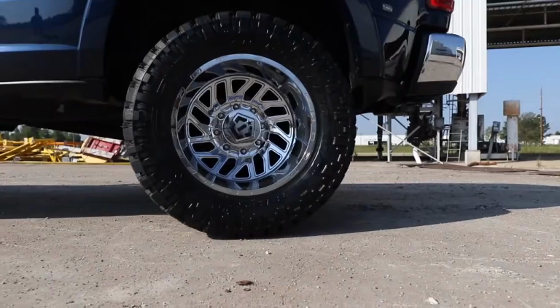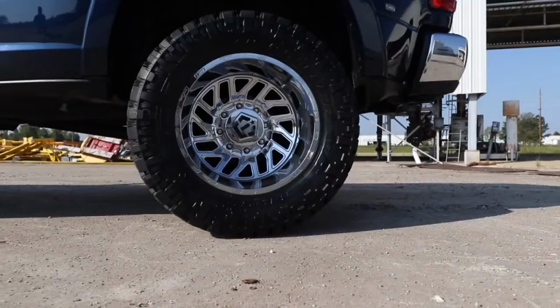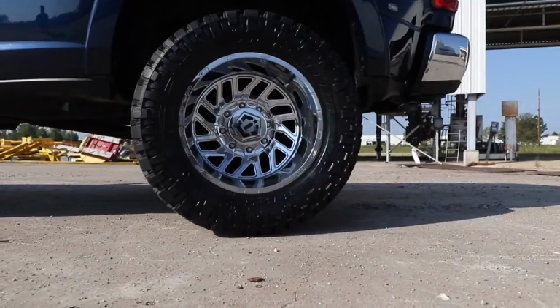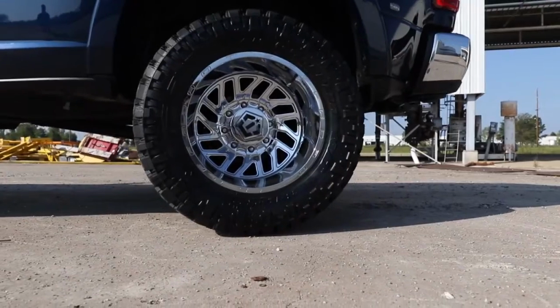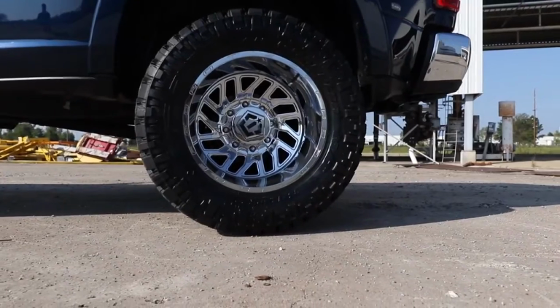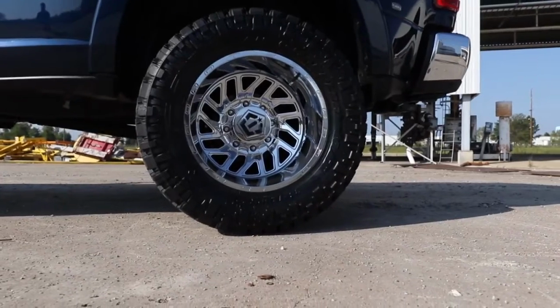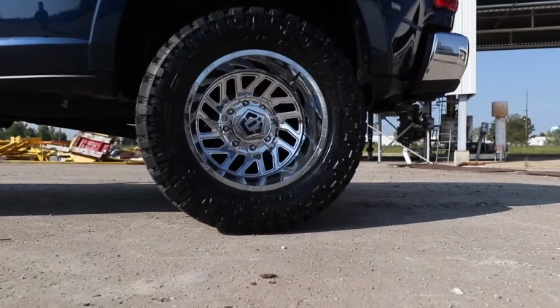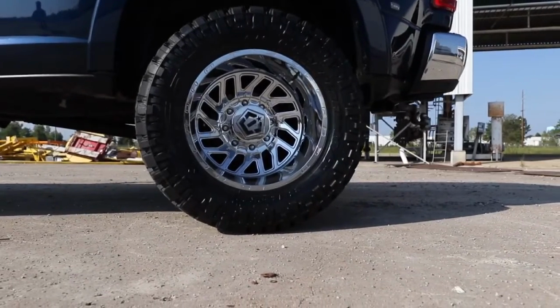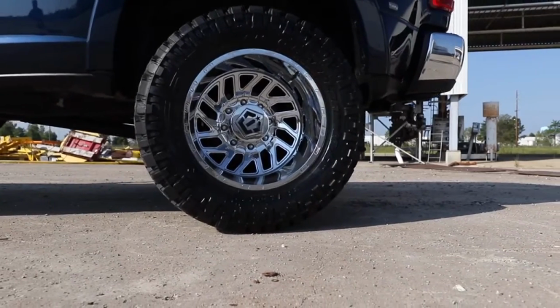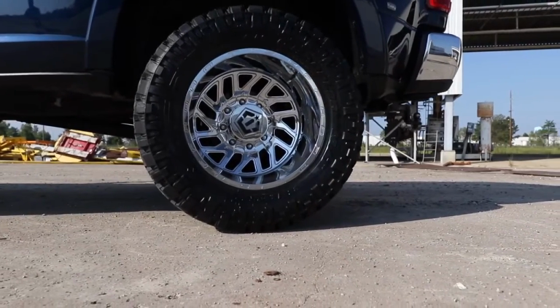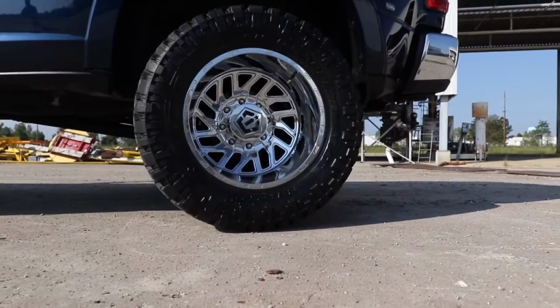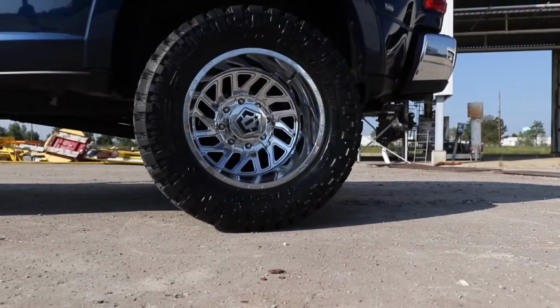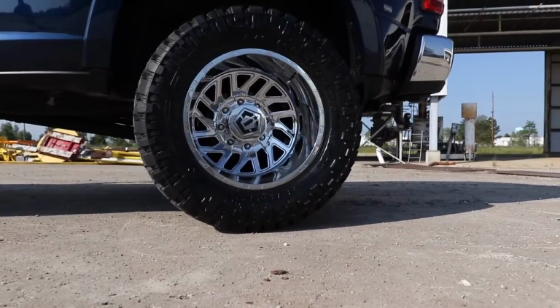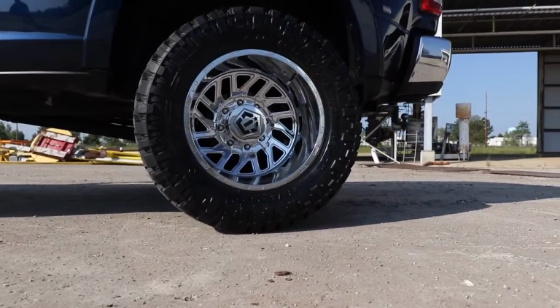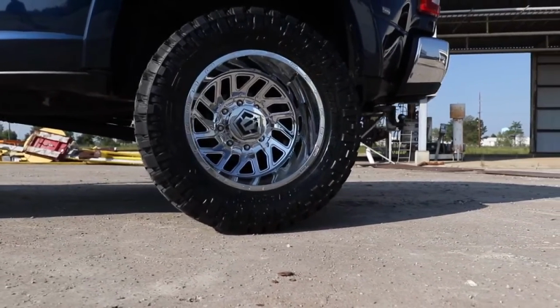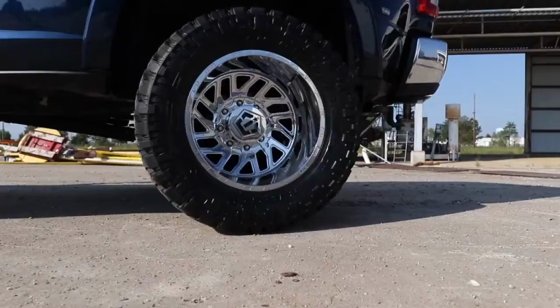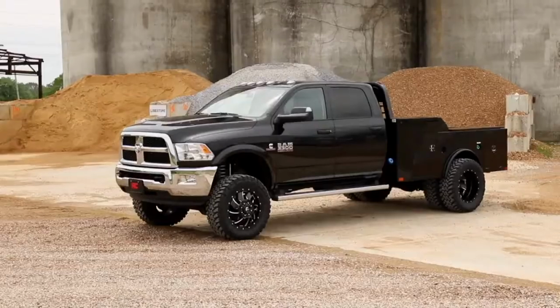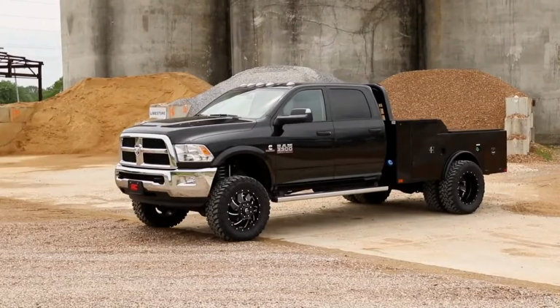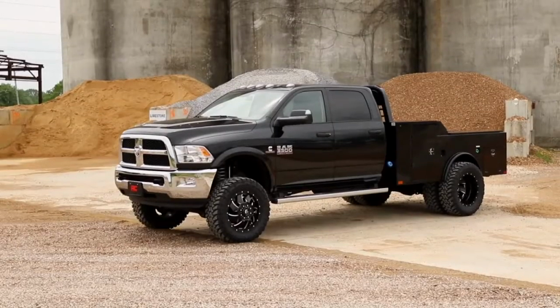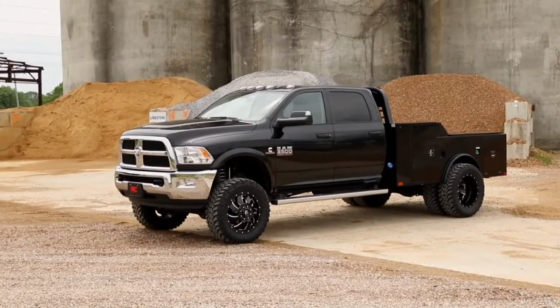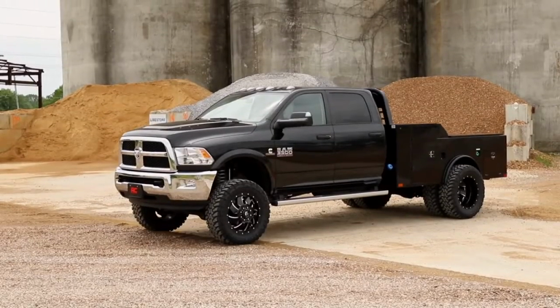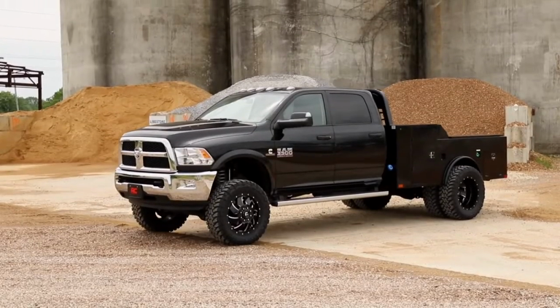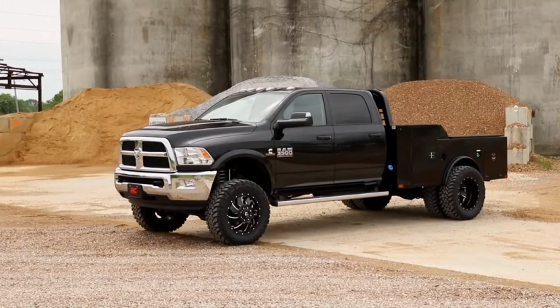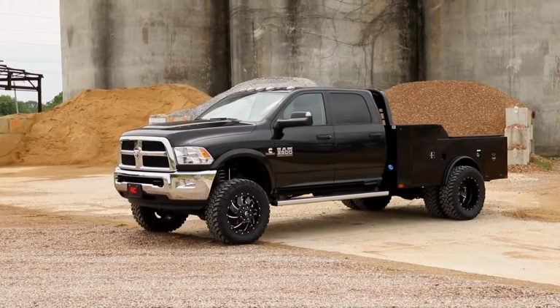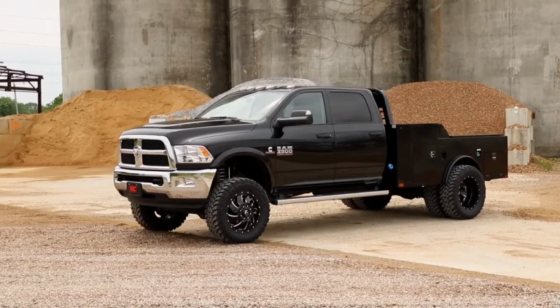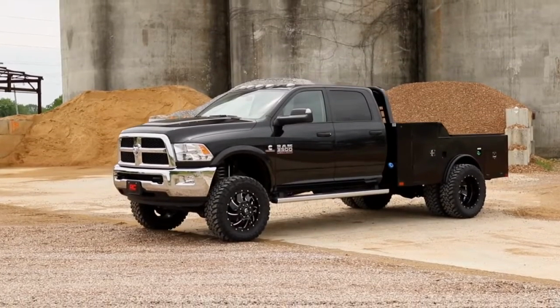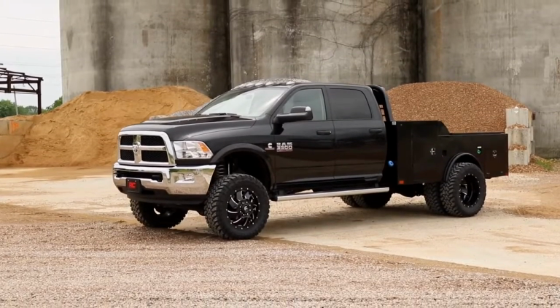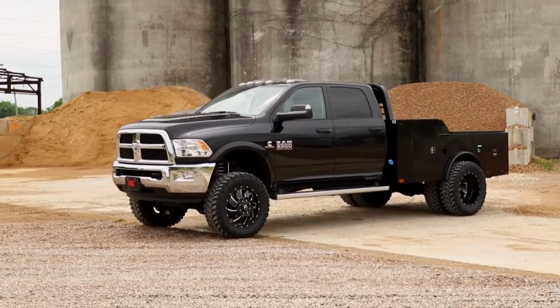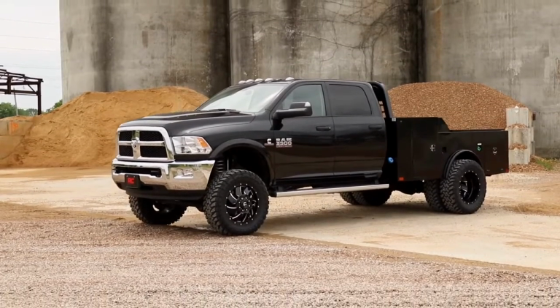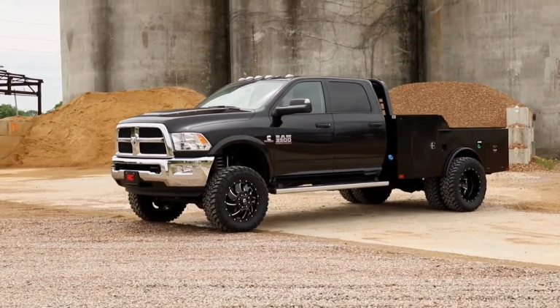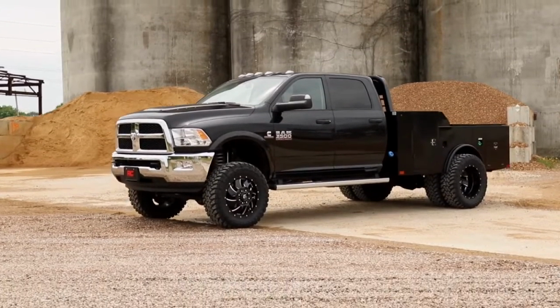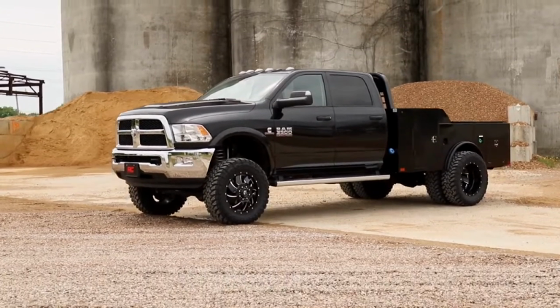The result is a lifted beast with a mean profile and a lush ride quality that'll make other Ram owners wonder where you got yours.